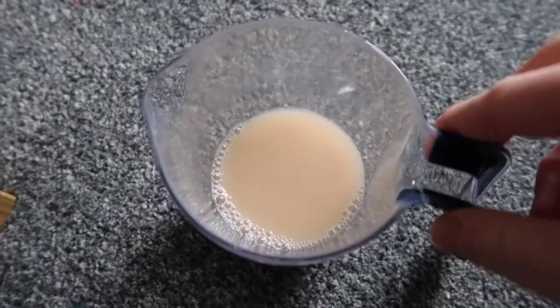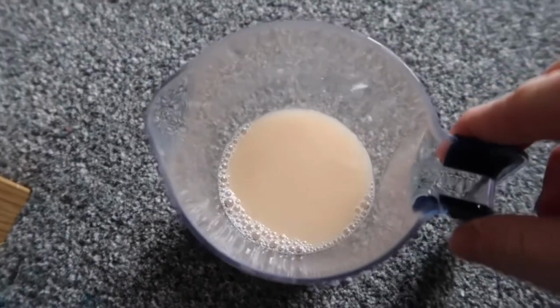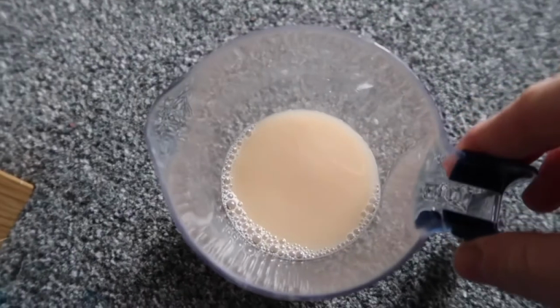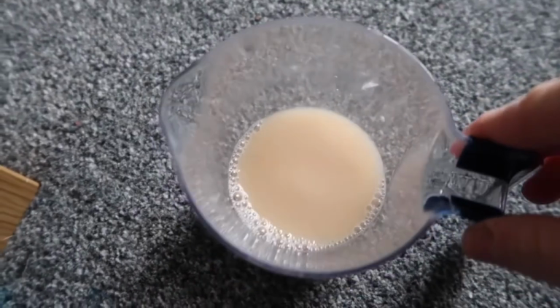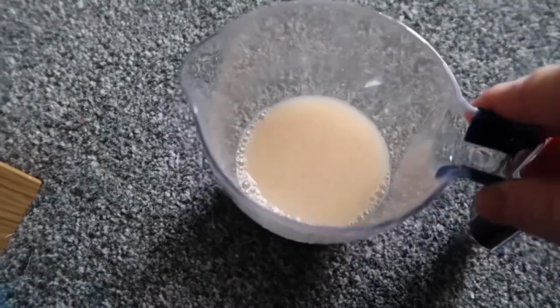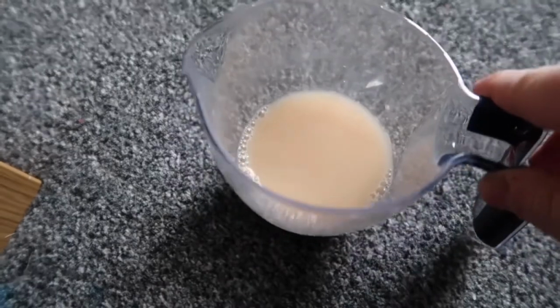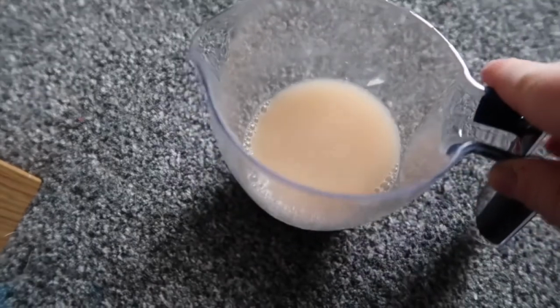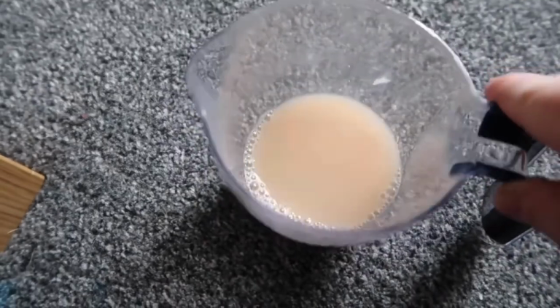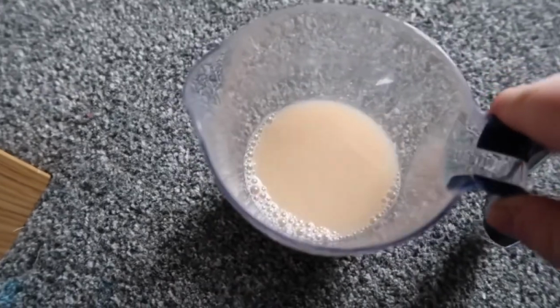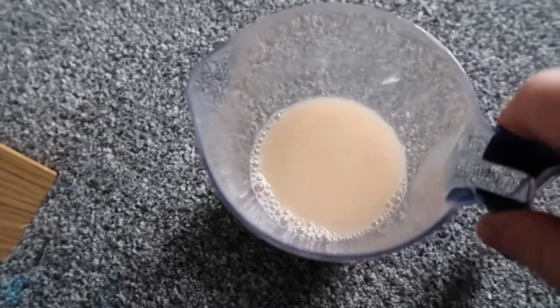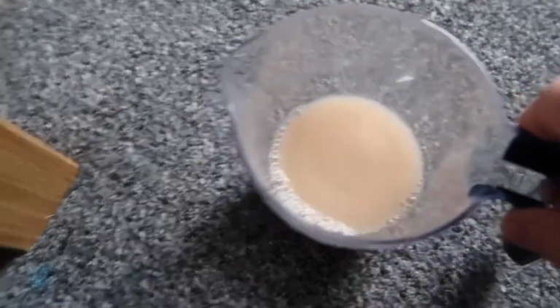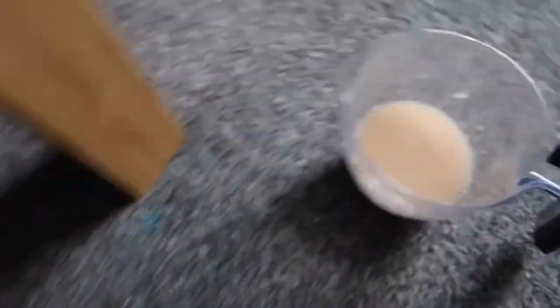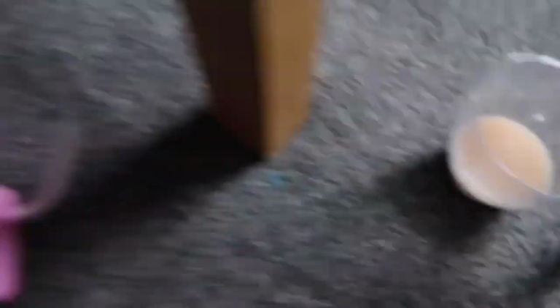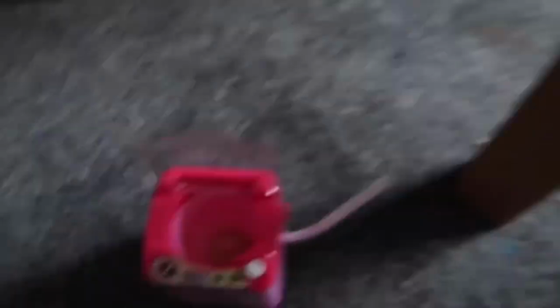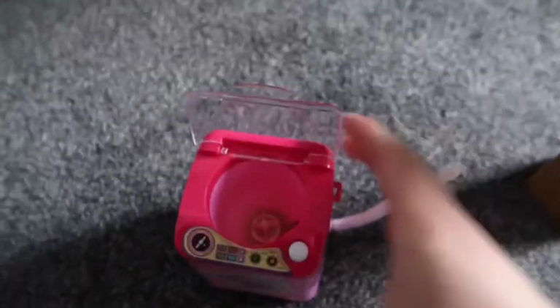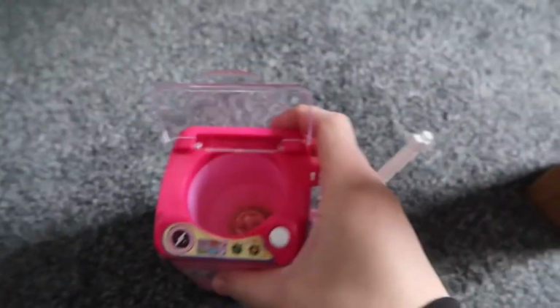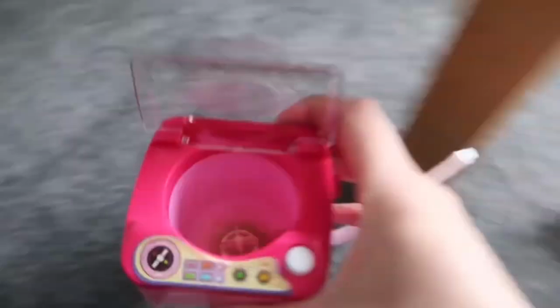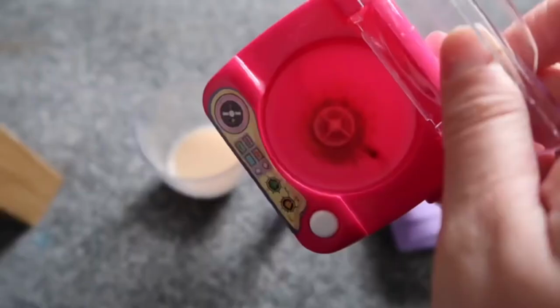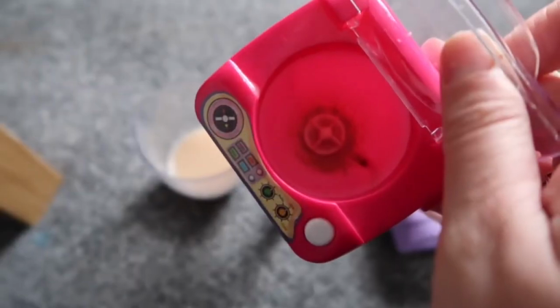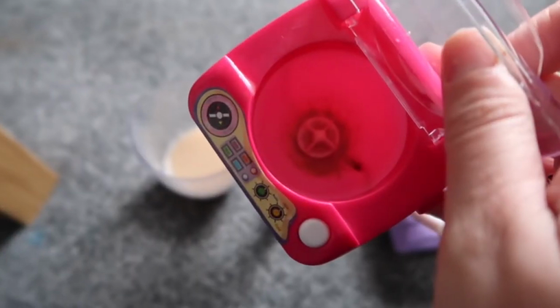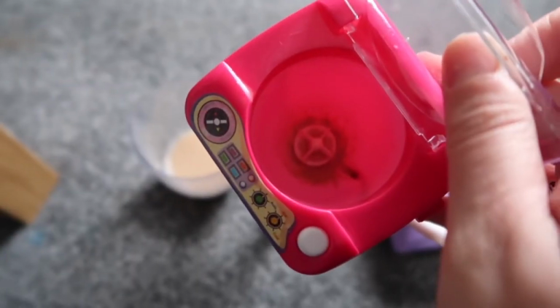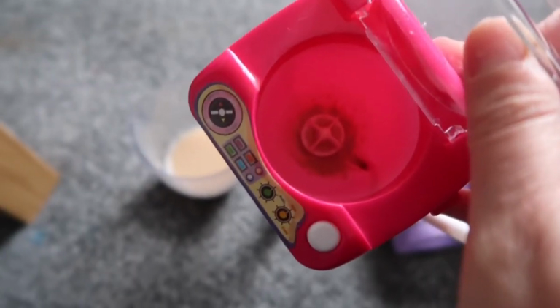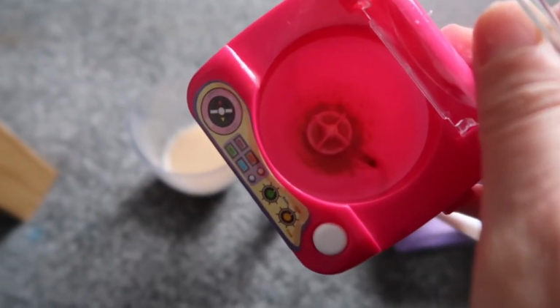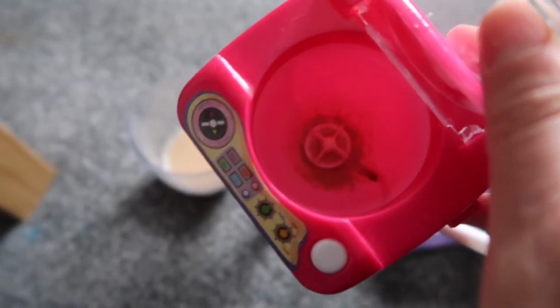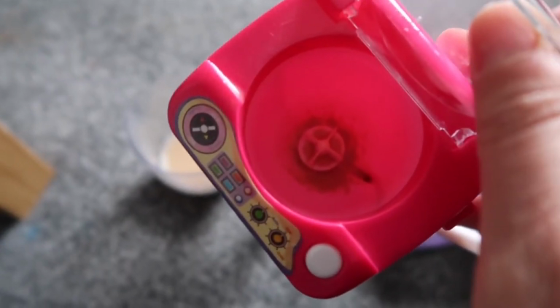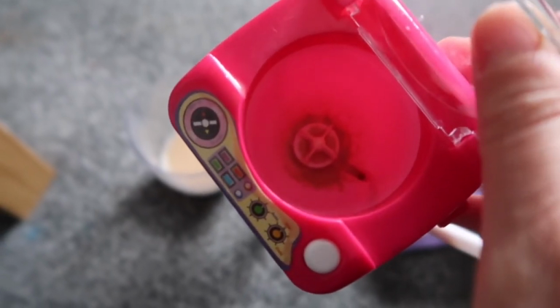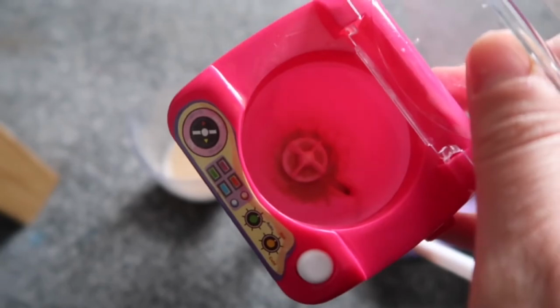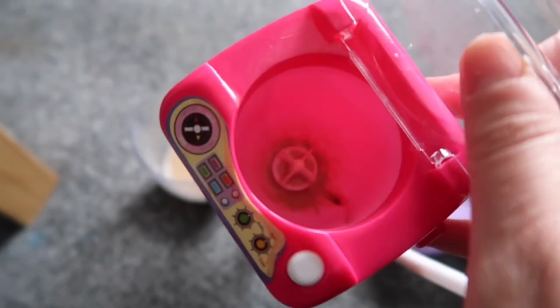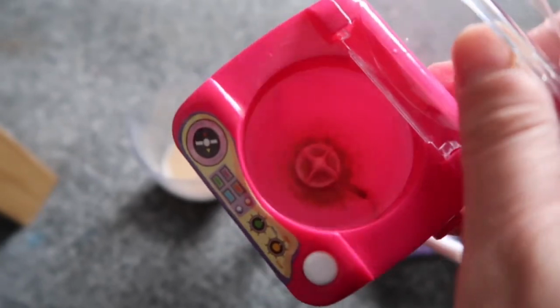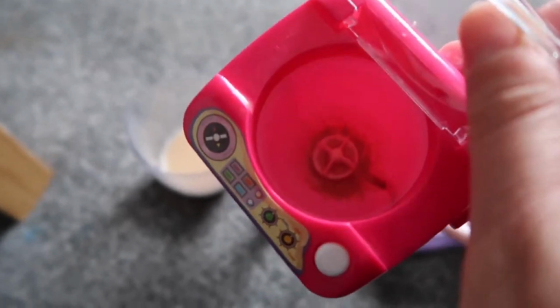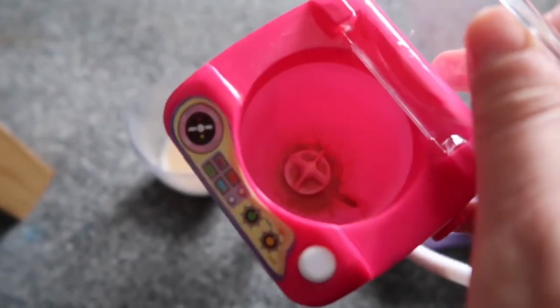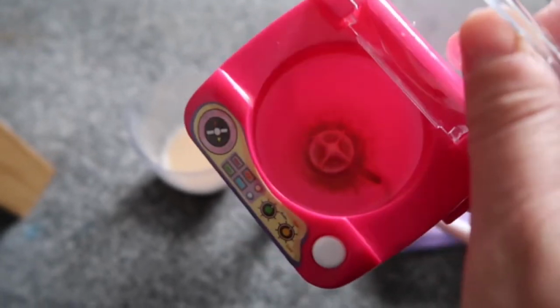This is what has drained out of it - and look in the bottom. I need to give this a good clean, but you can see that it's cleaned my blender a lot.